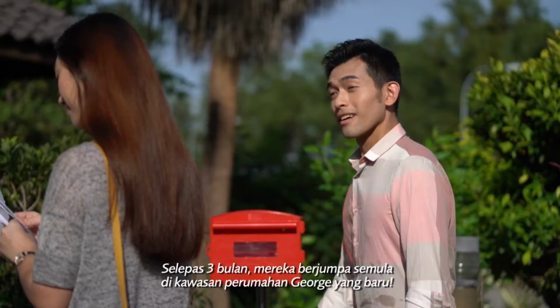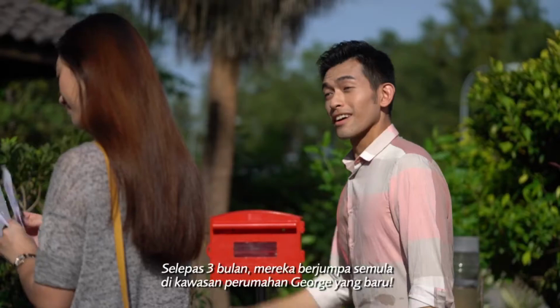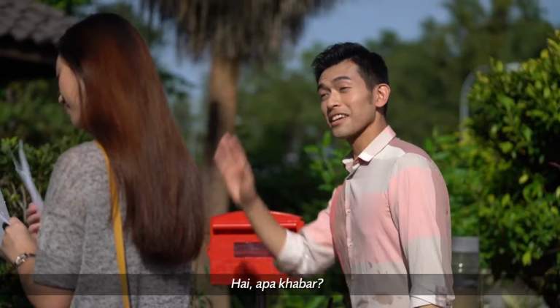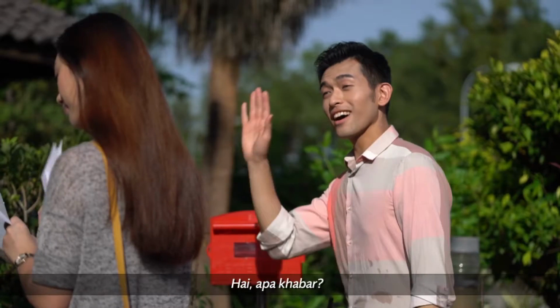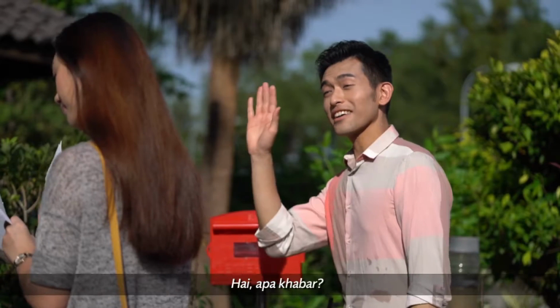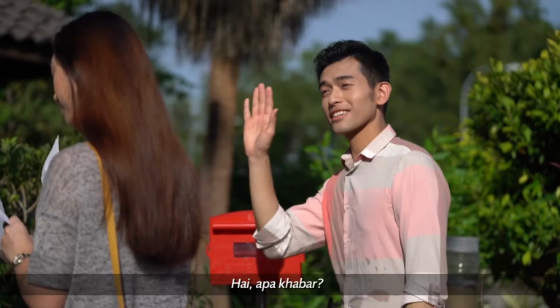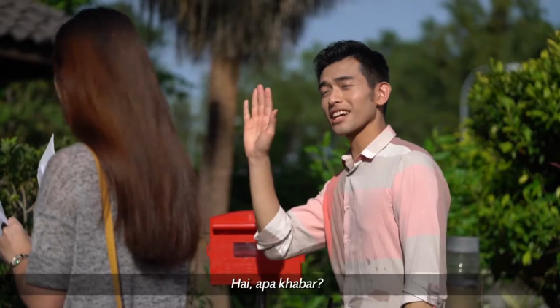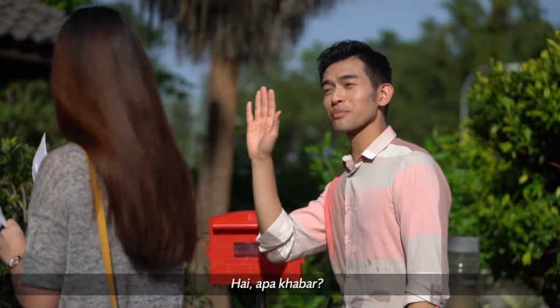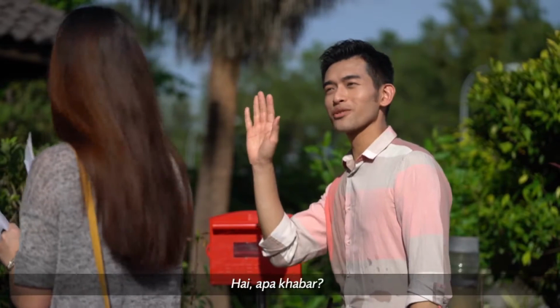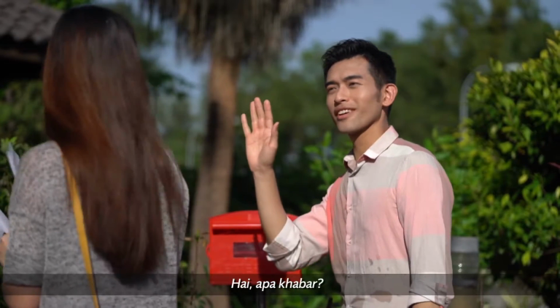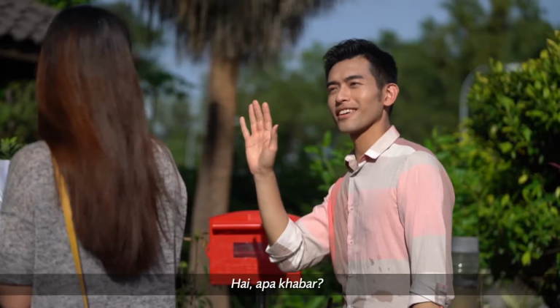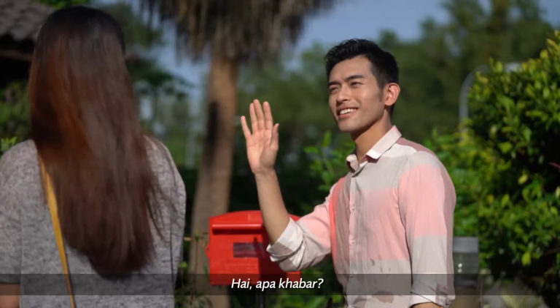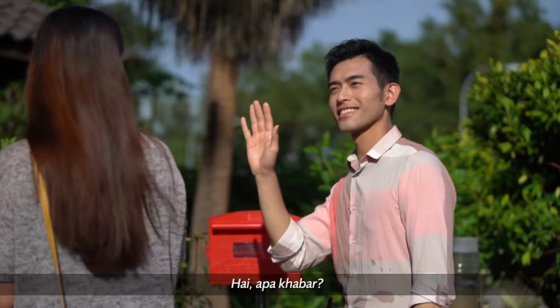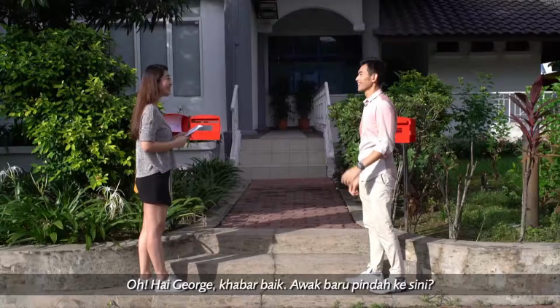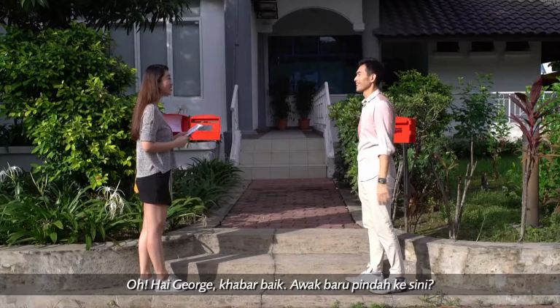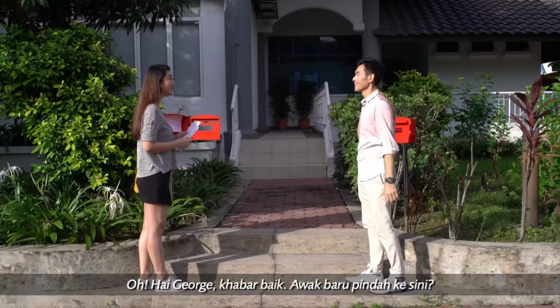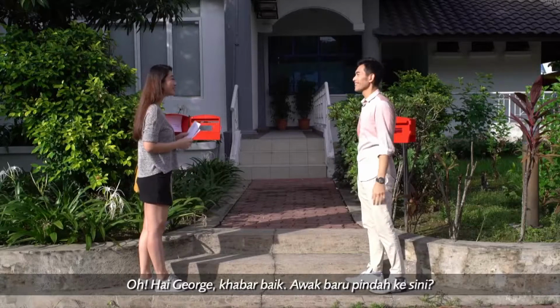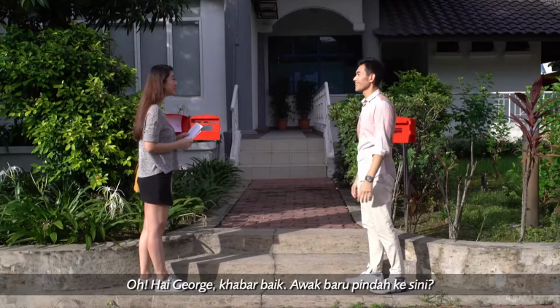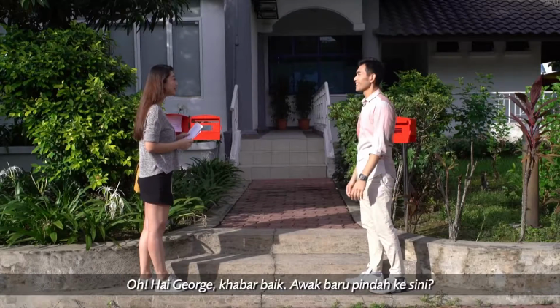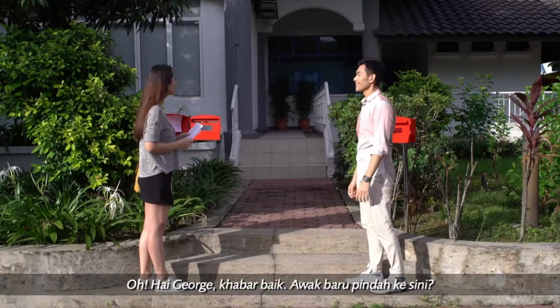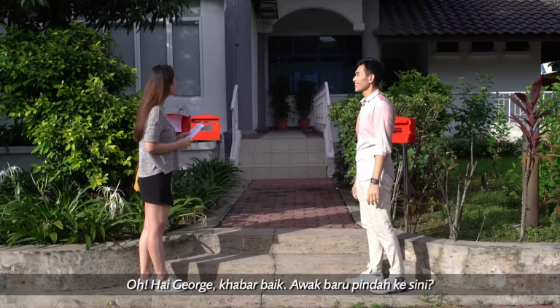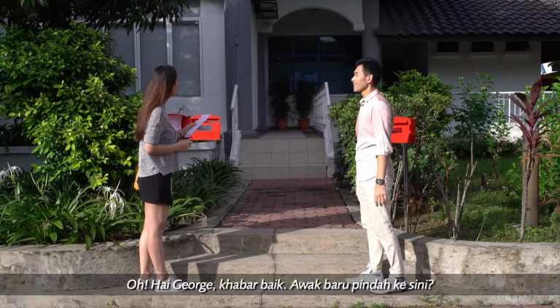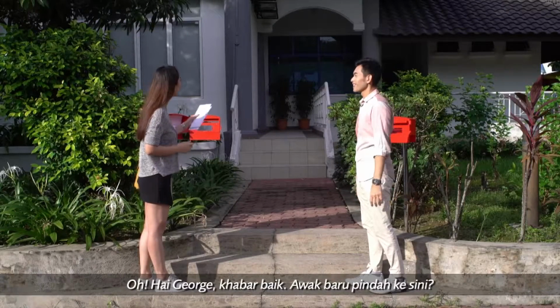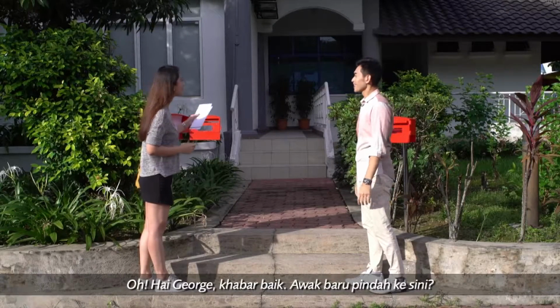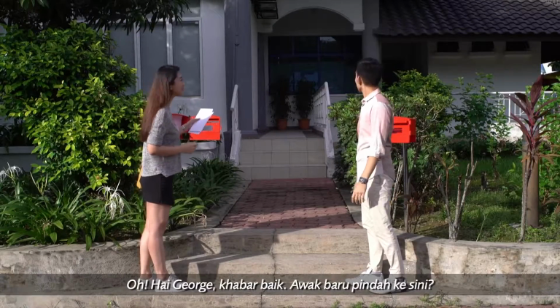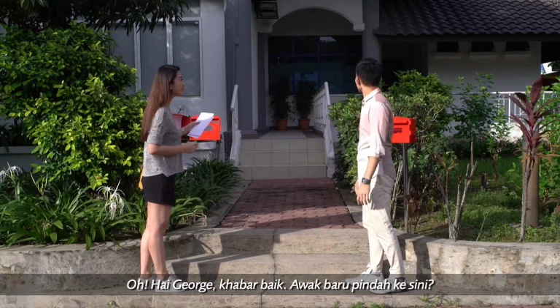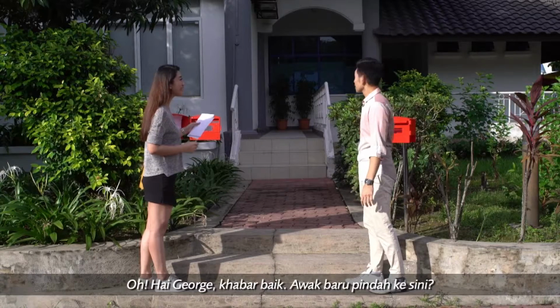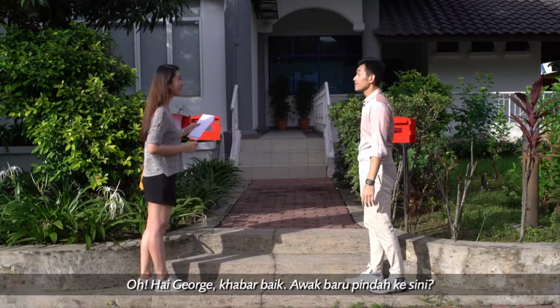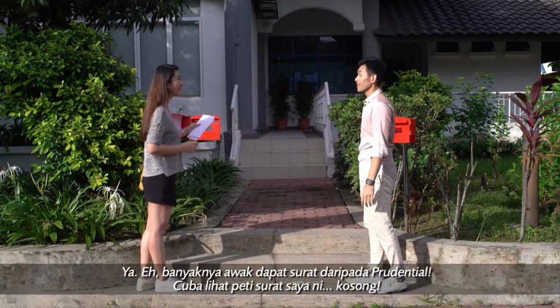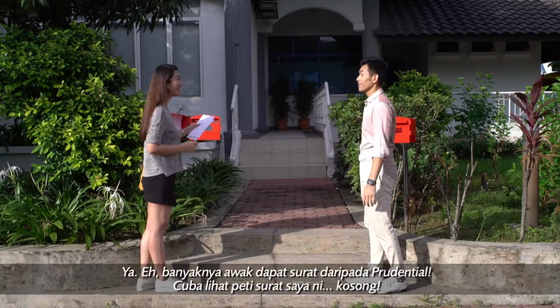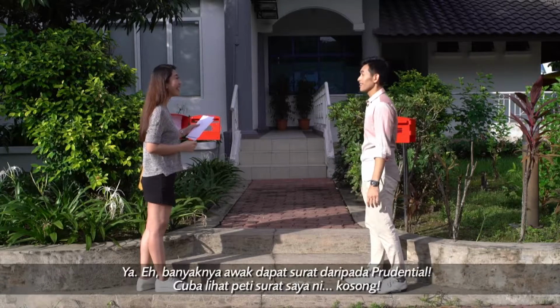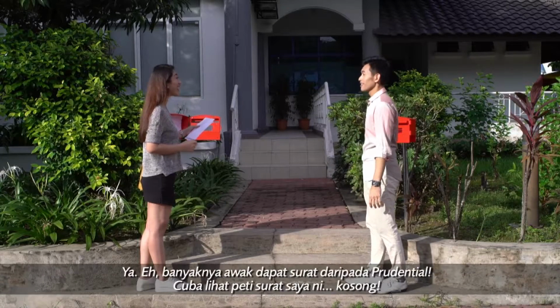Hey, hi. Nice to meet you here. Nice to meet you. Oh, you just moved here? Yeah.